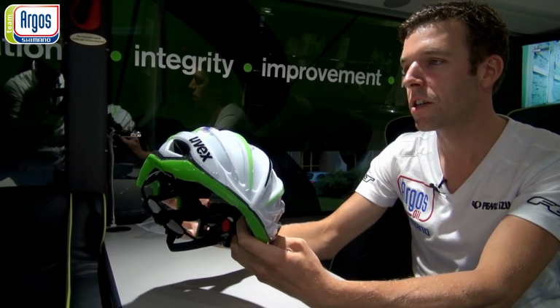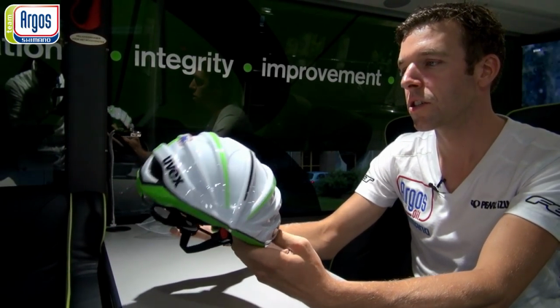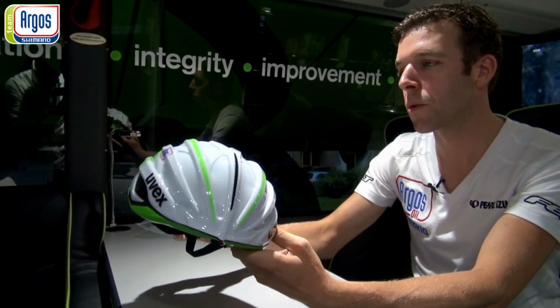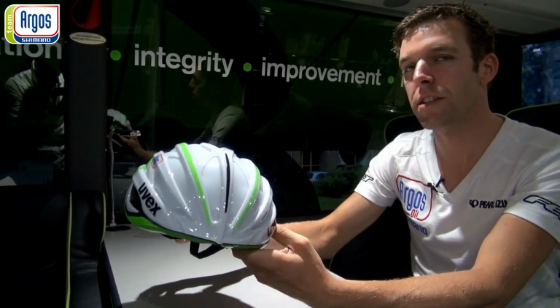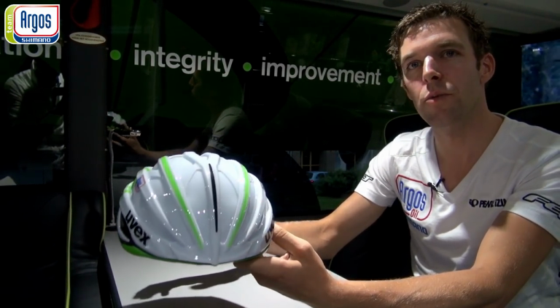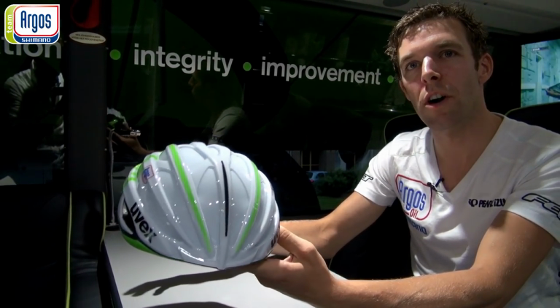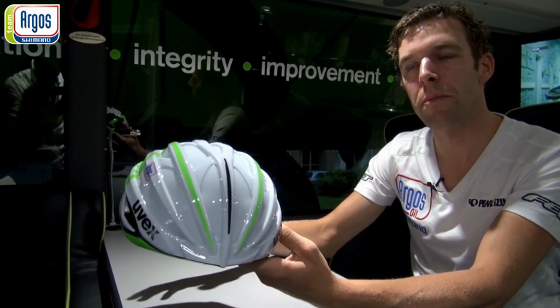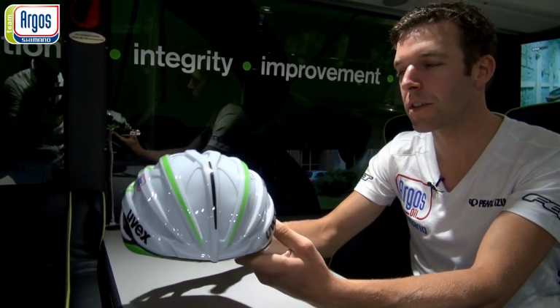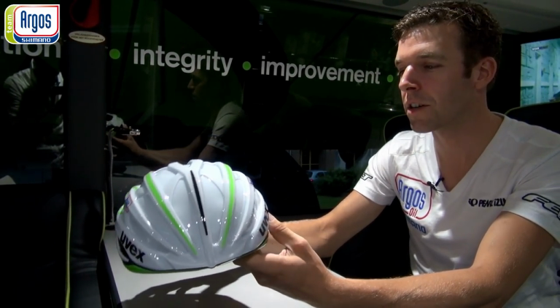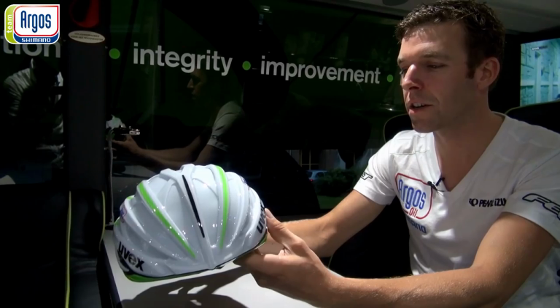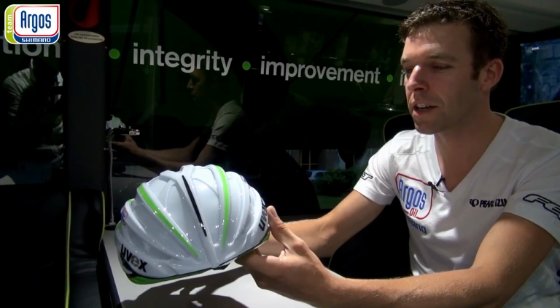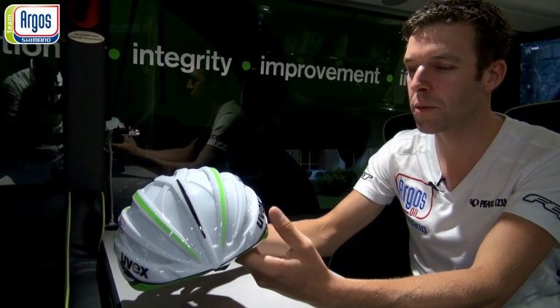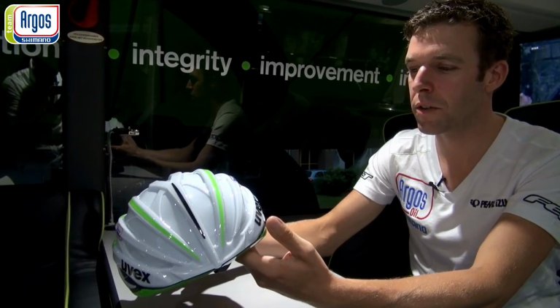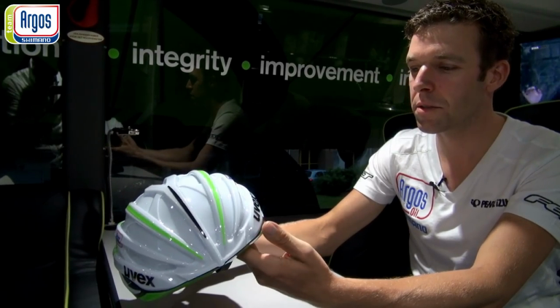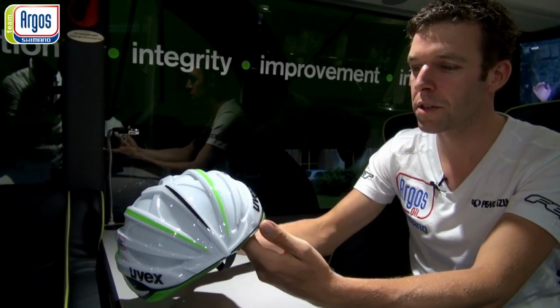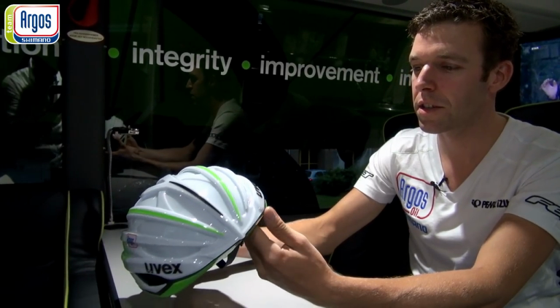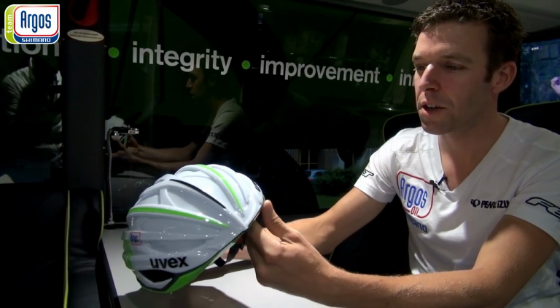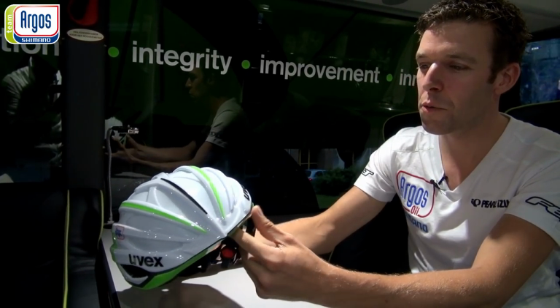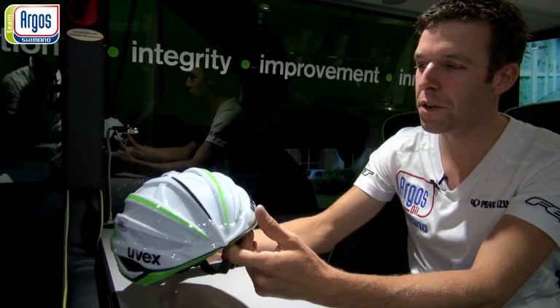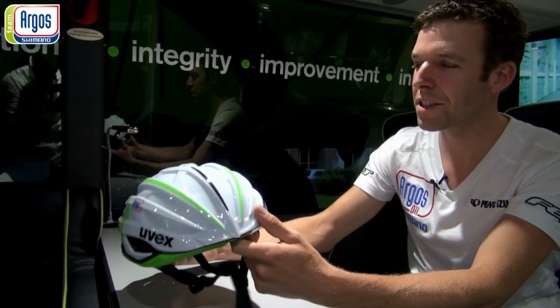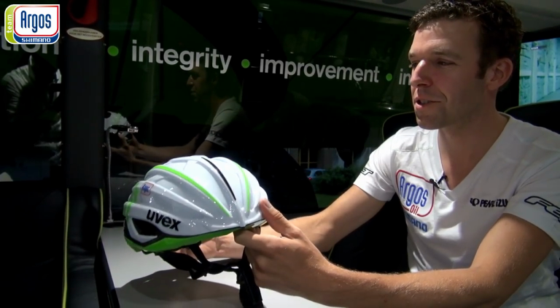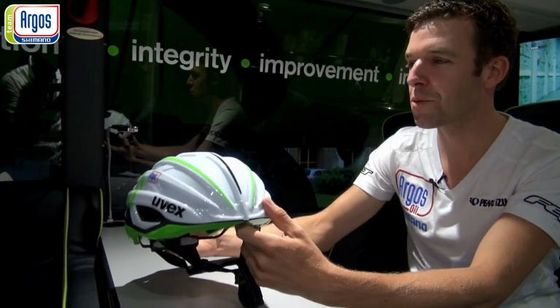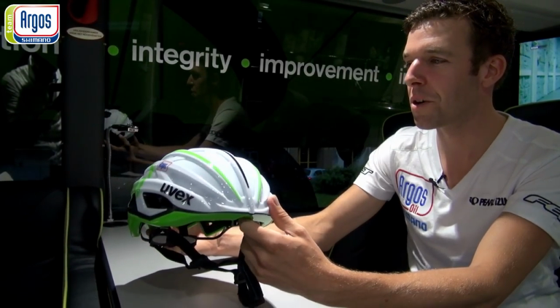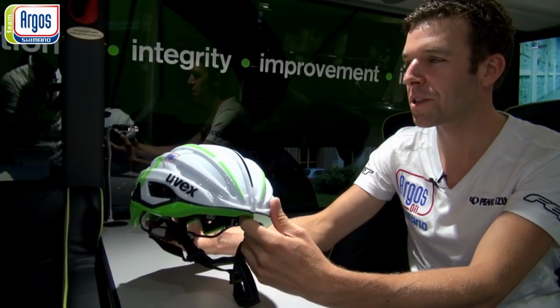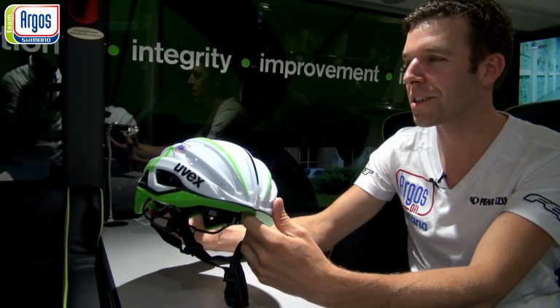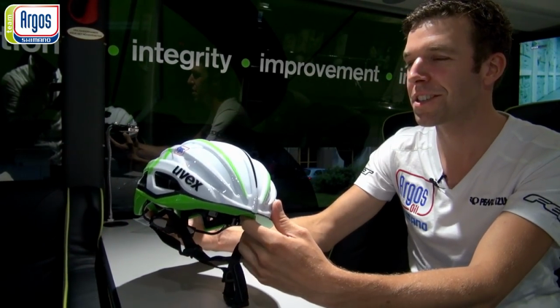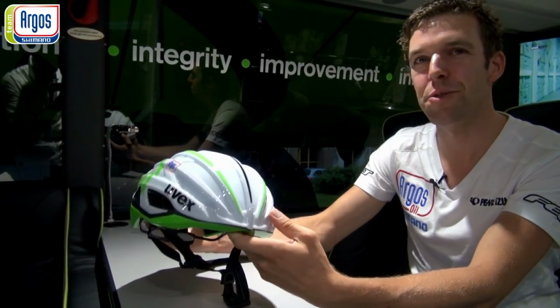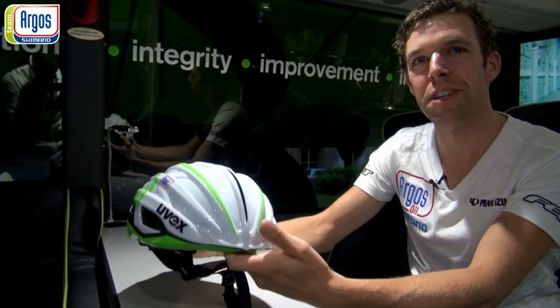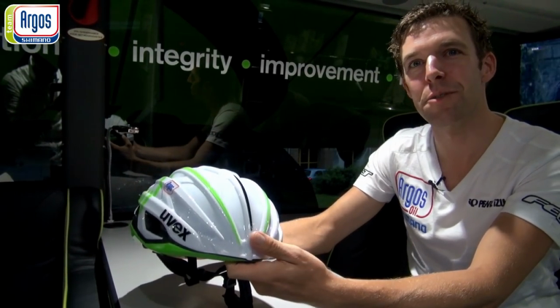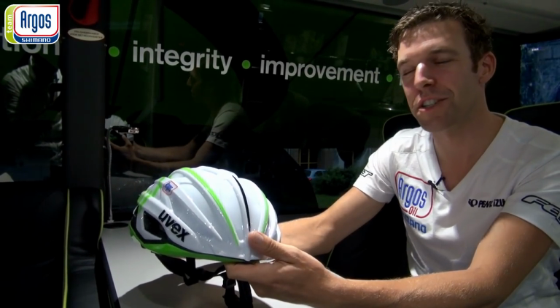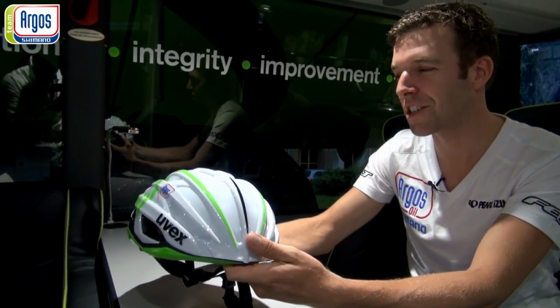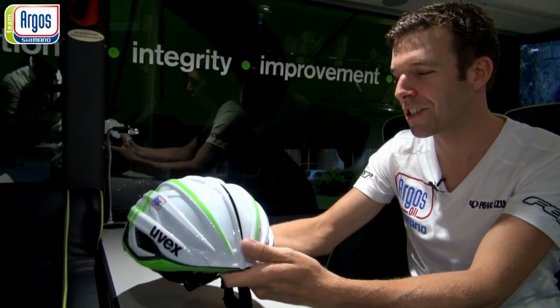So when it's too warm they can't wear it. But hopefully it's not too warm in this tour in the sprint stages.